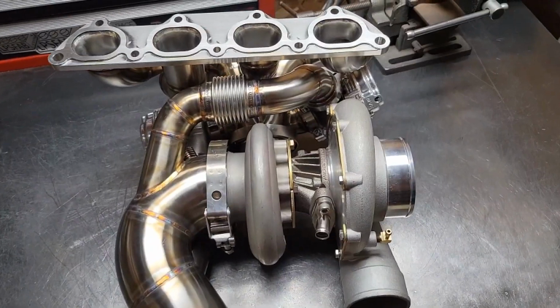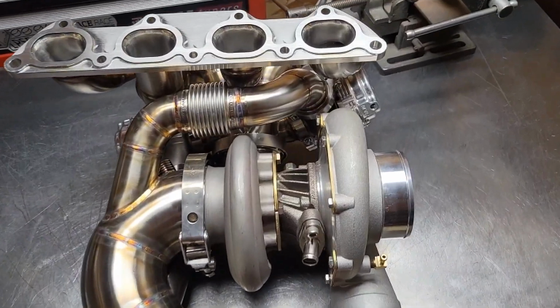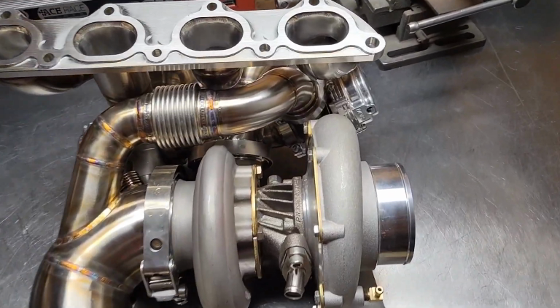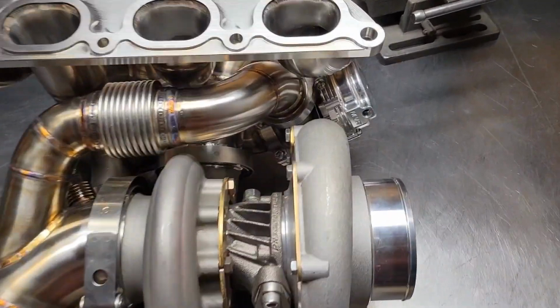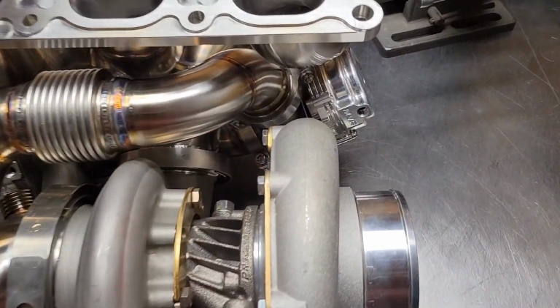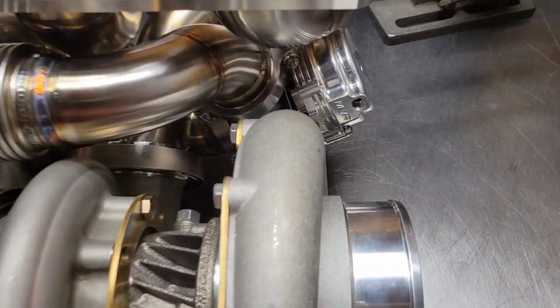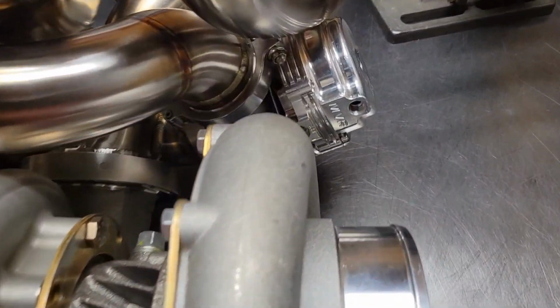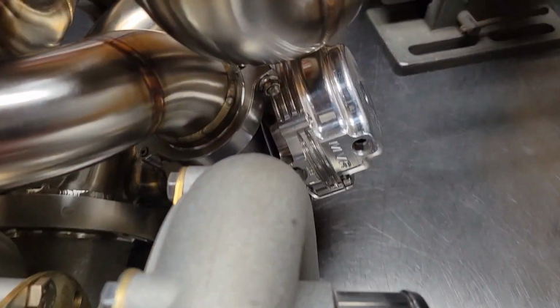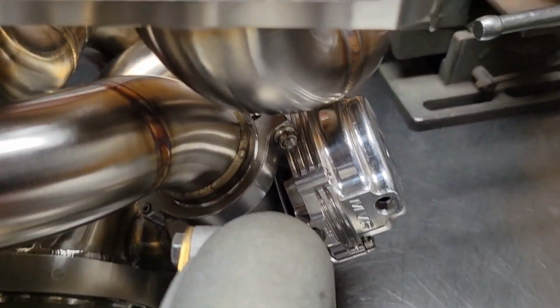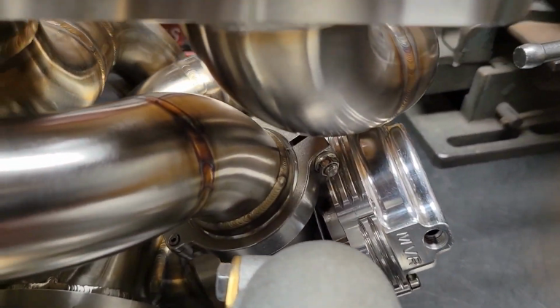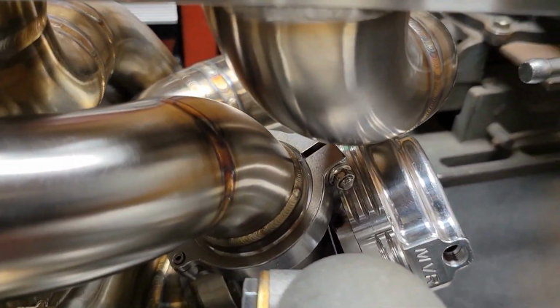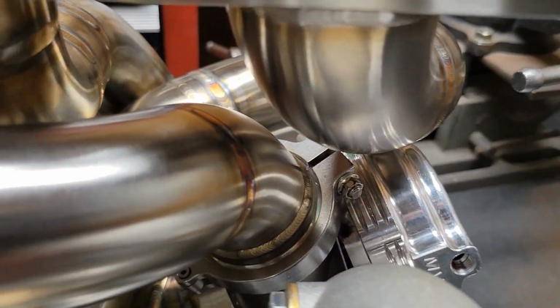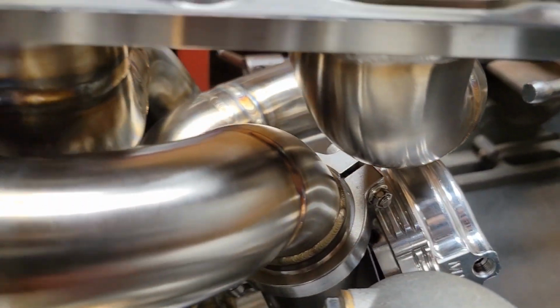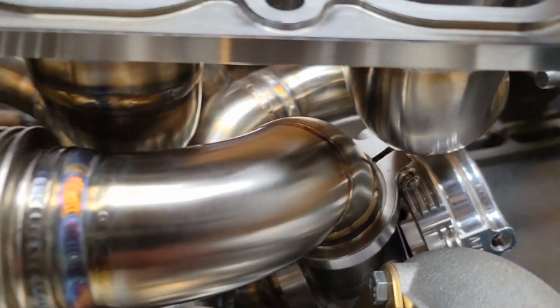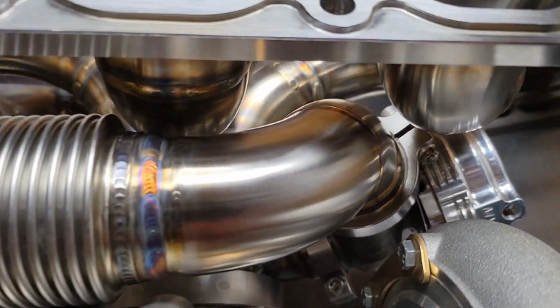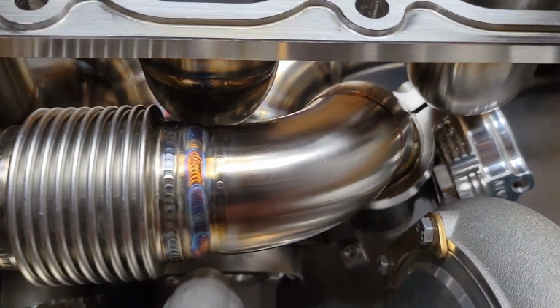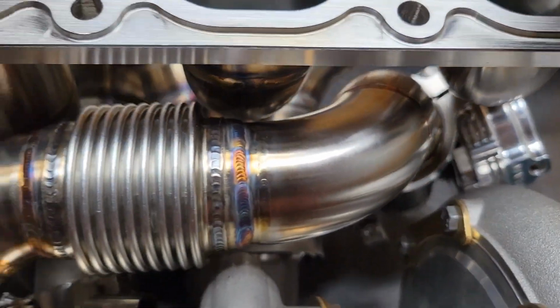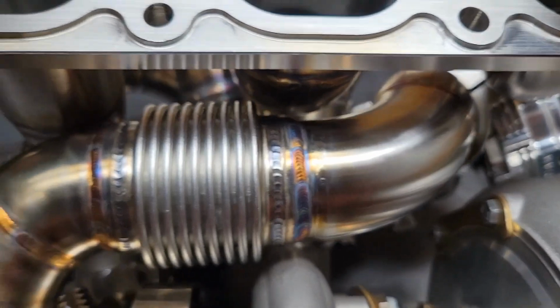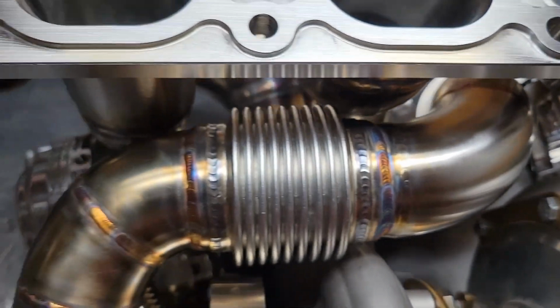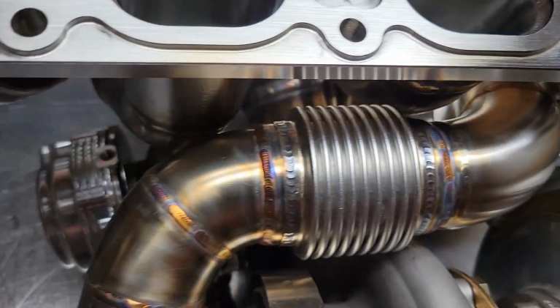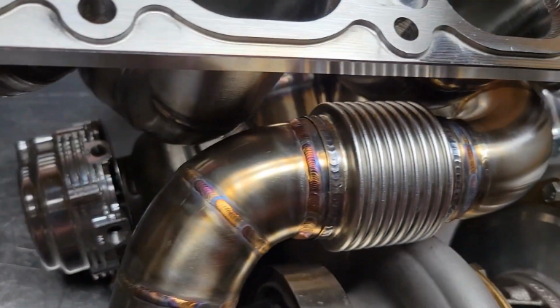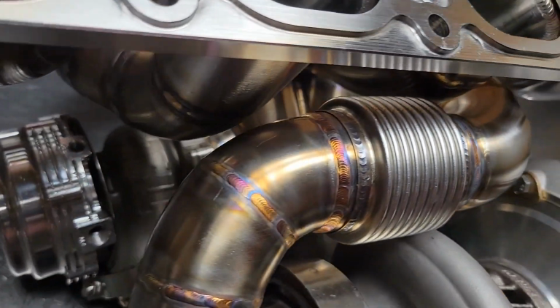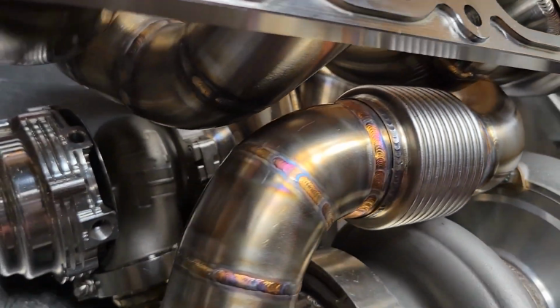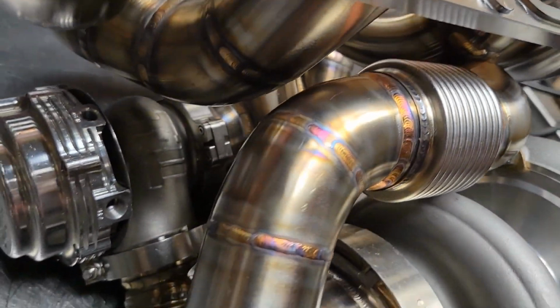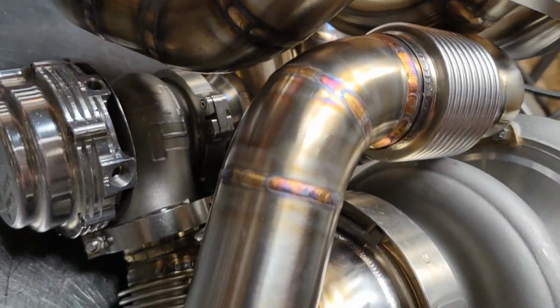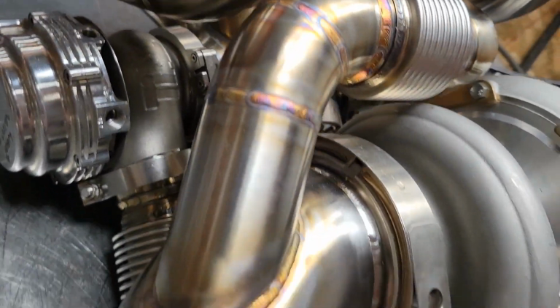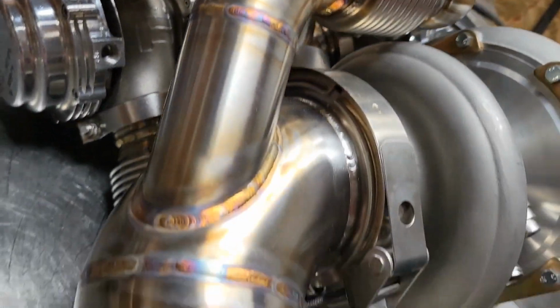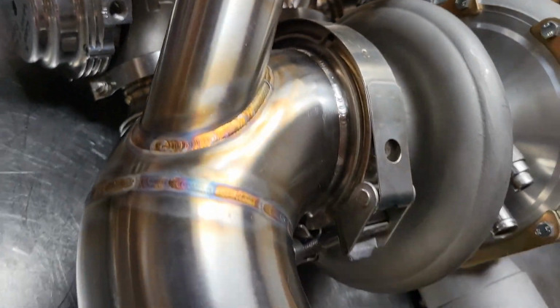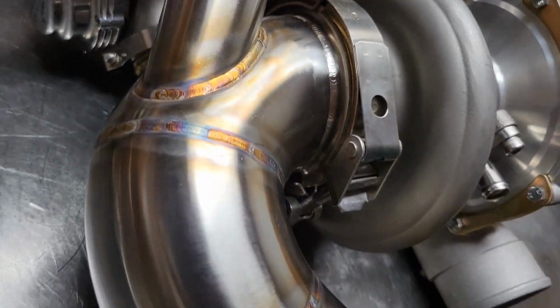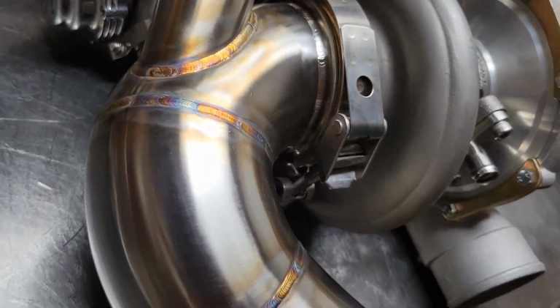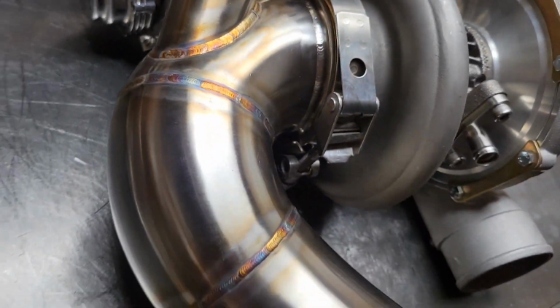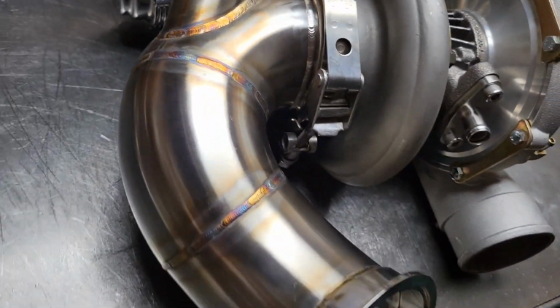And then from the back side, how it routes around everything, back into the exhaust.